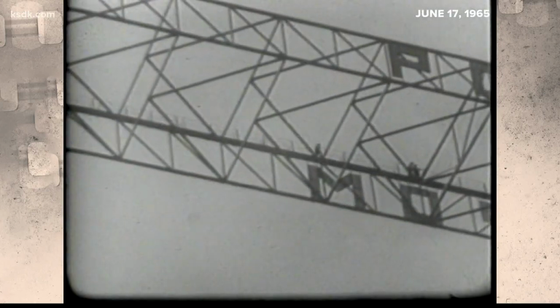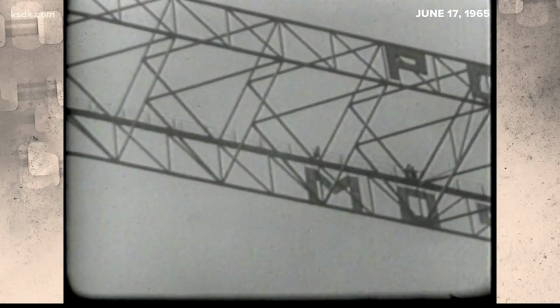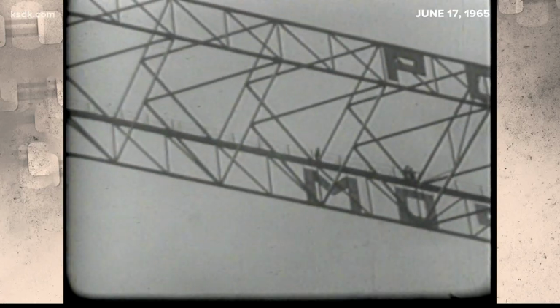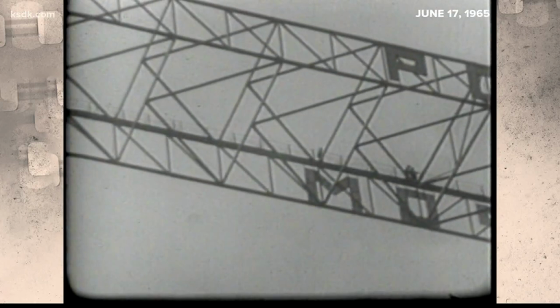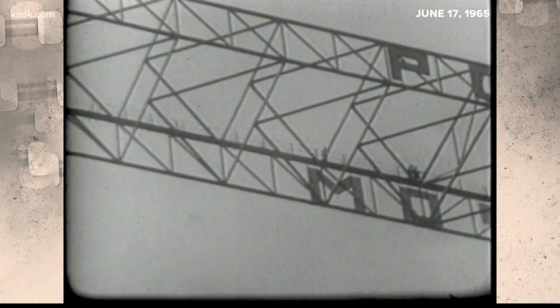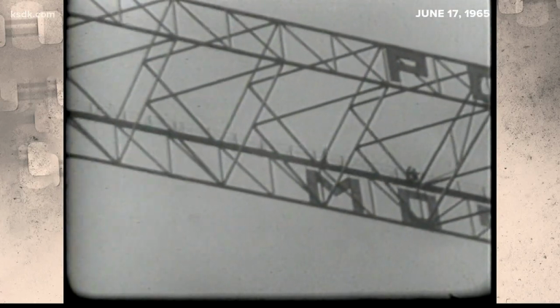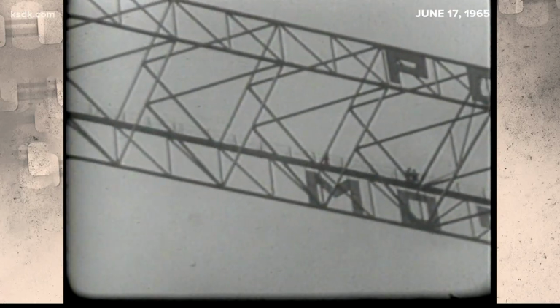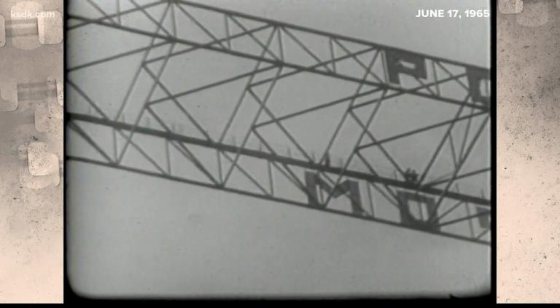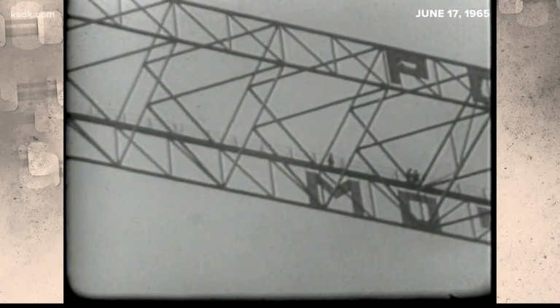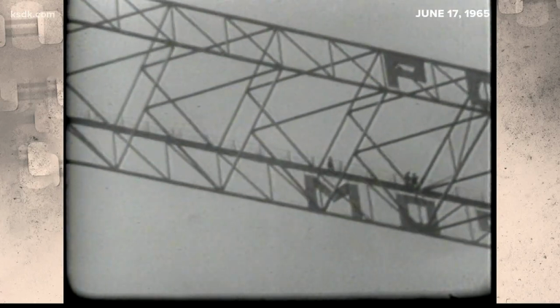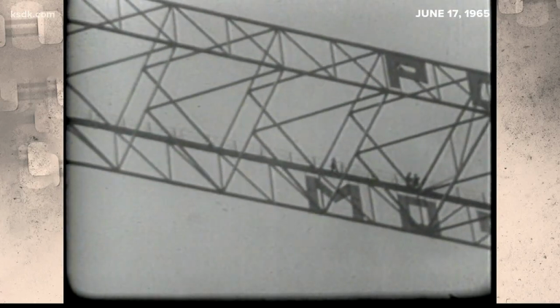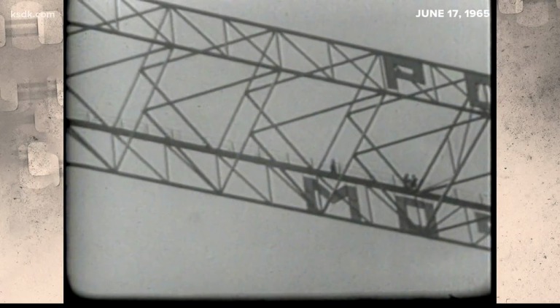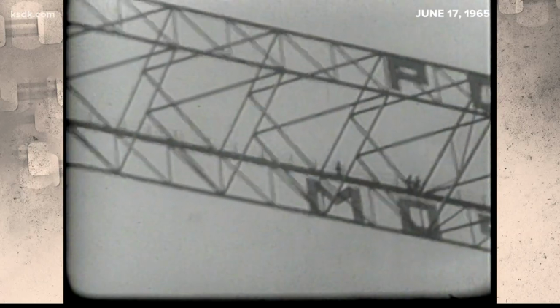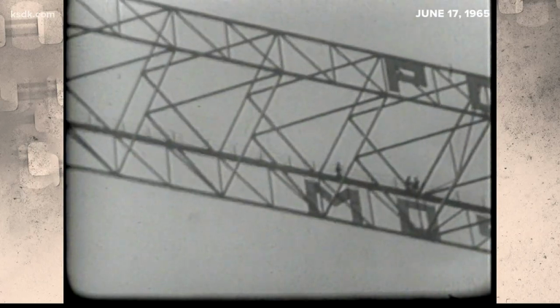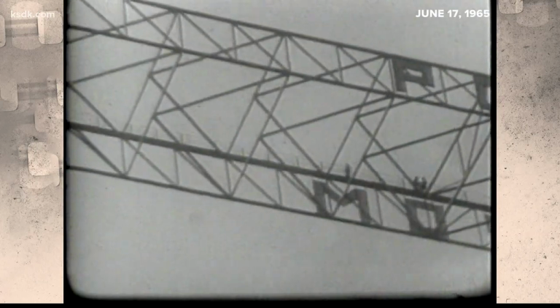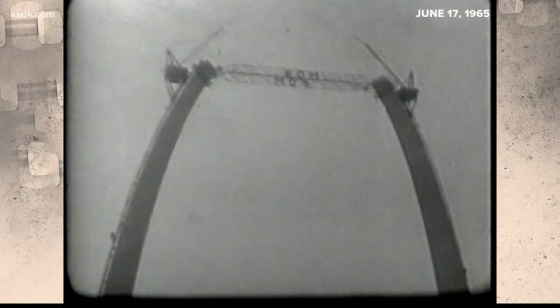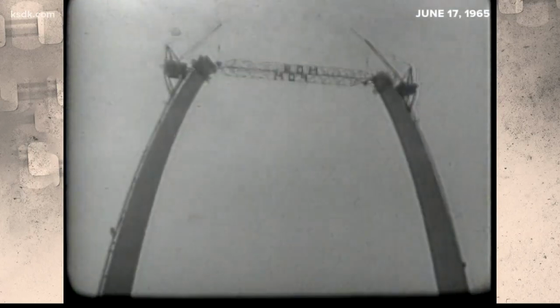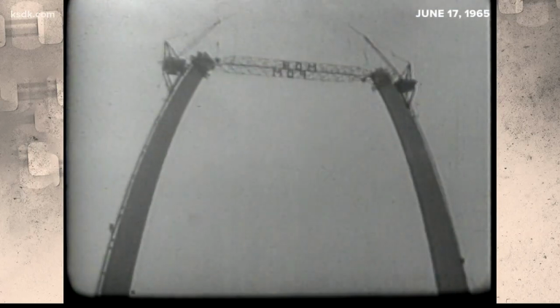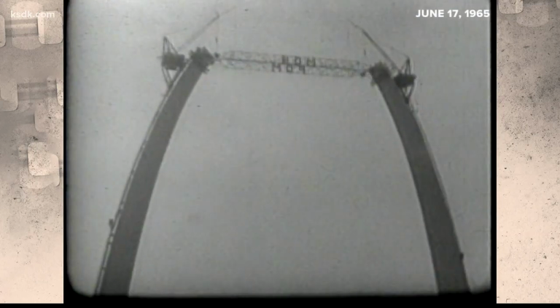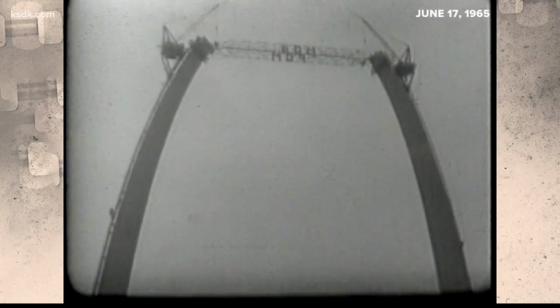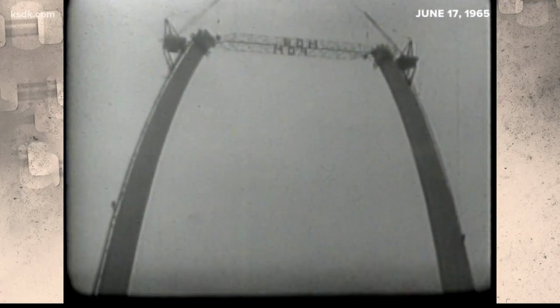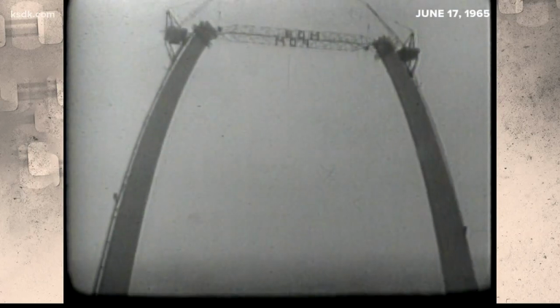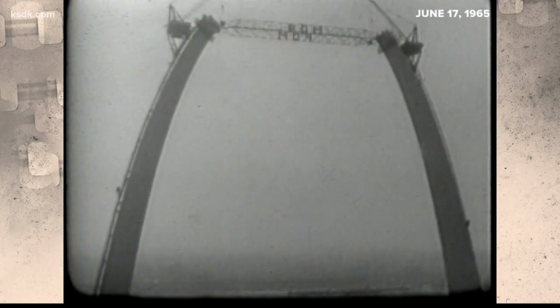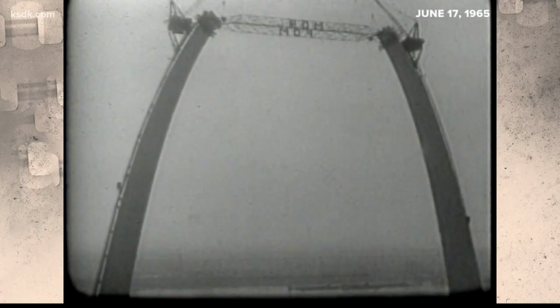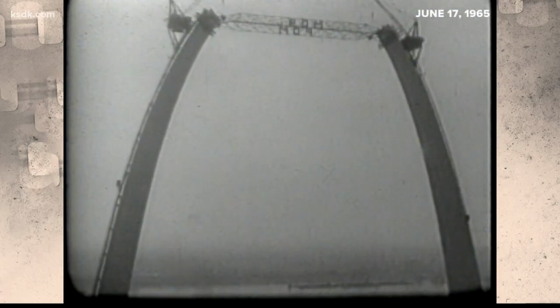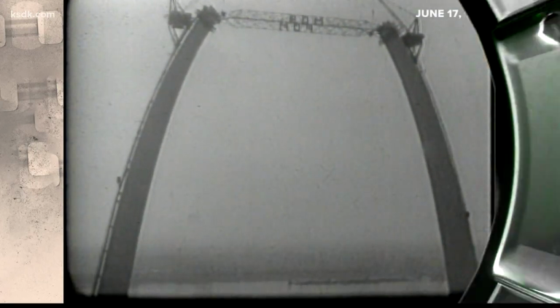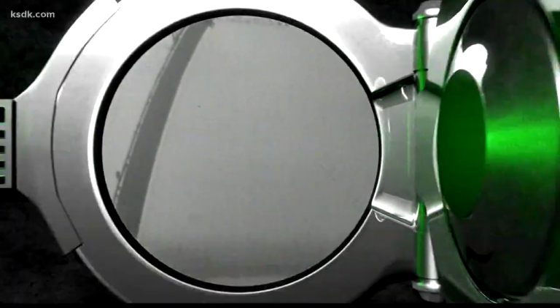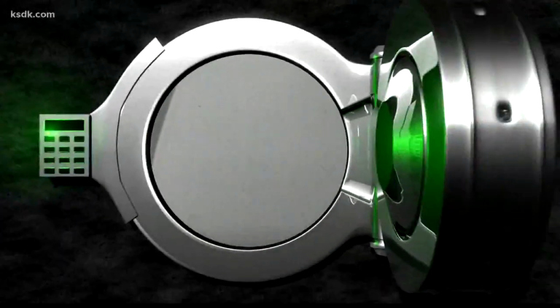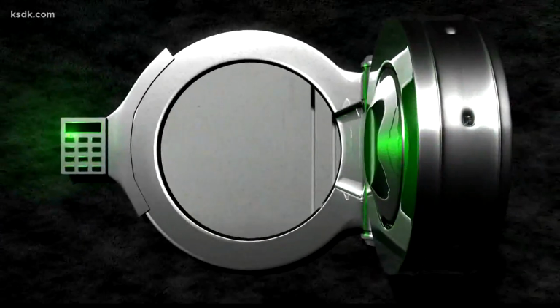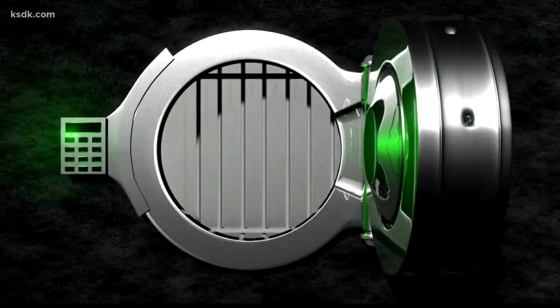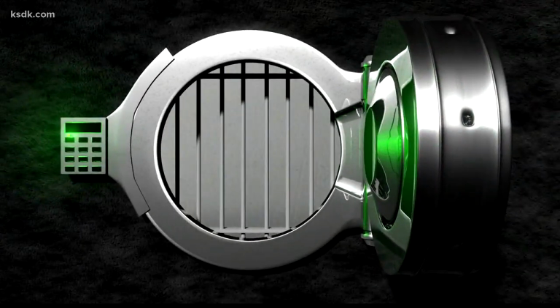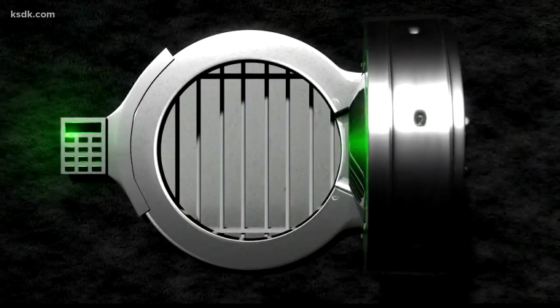Finally, on October 28th, 1965, the Gateway Arch would be complete.